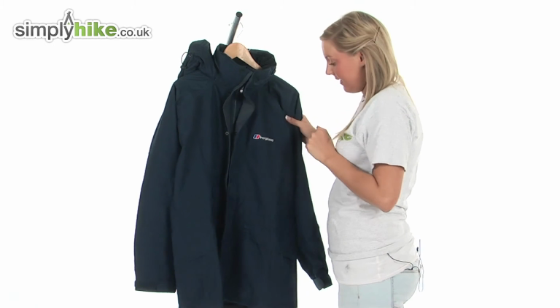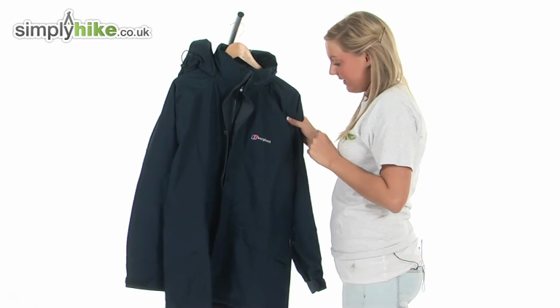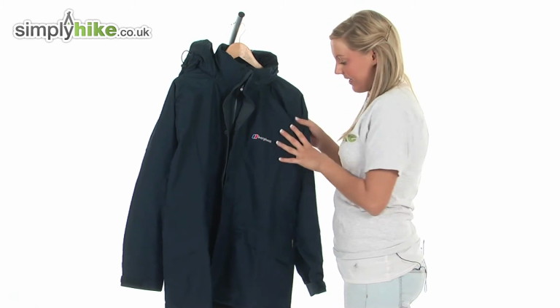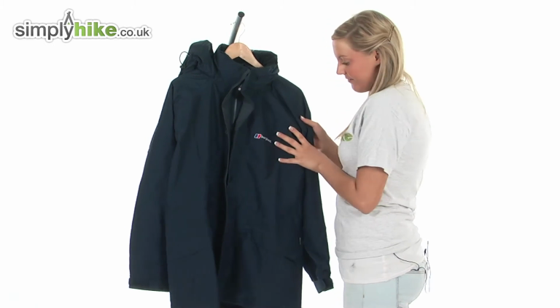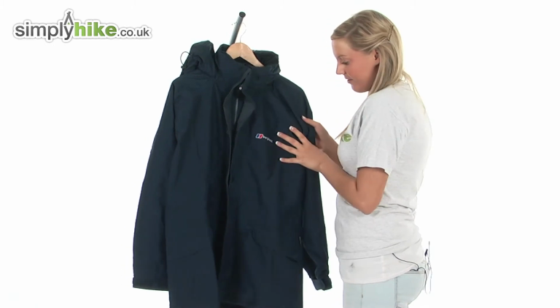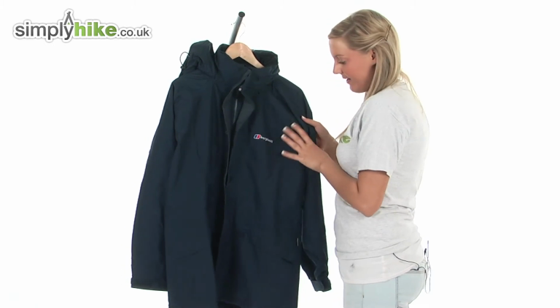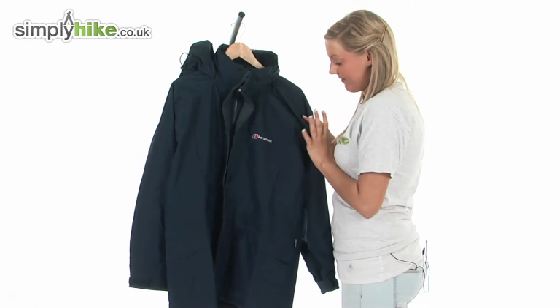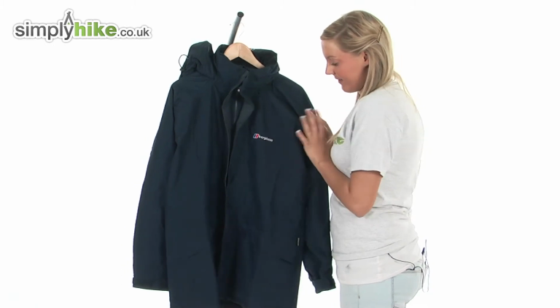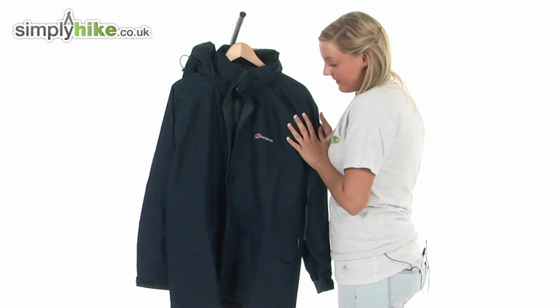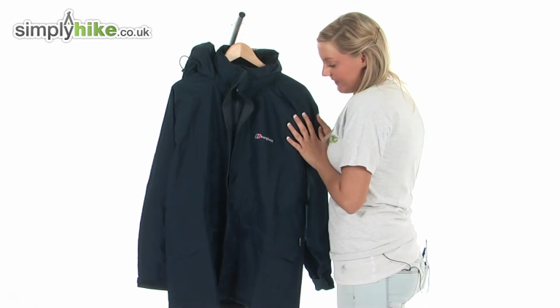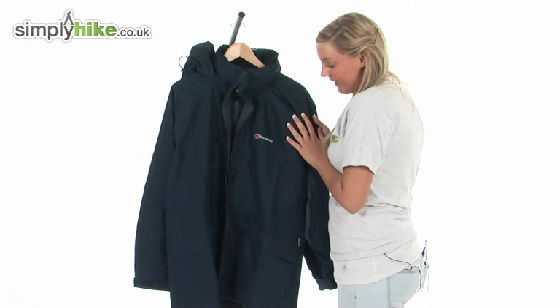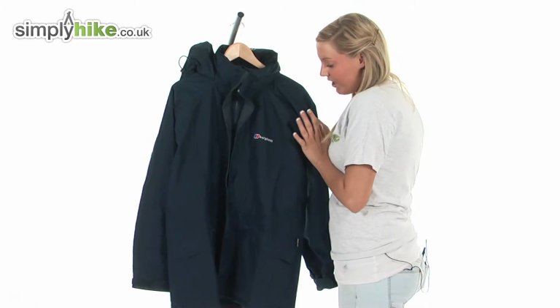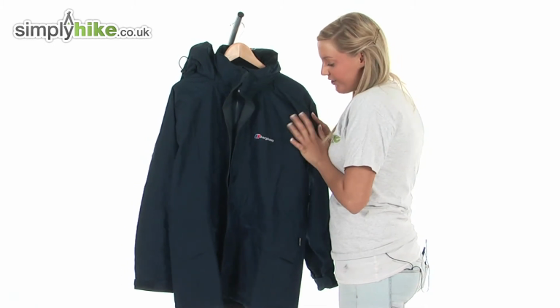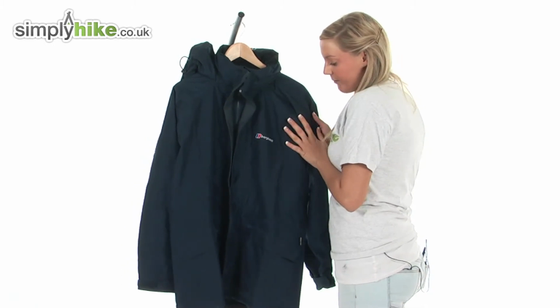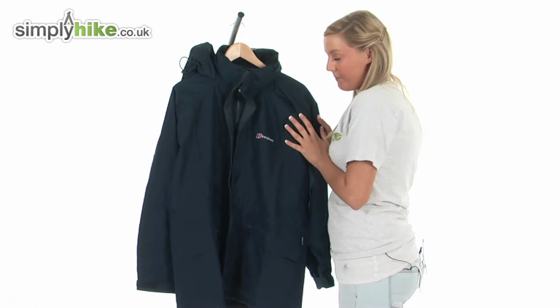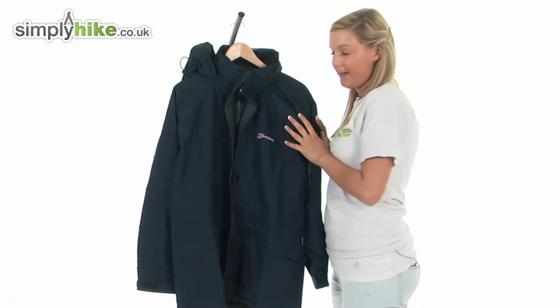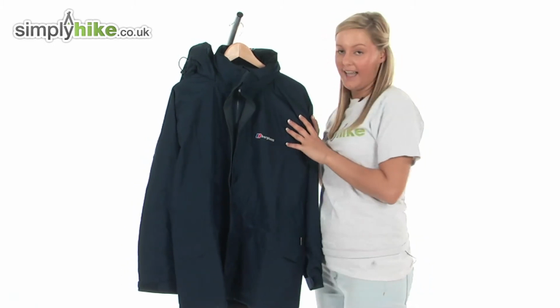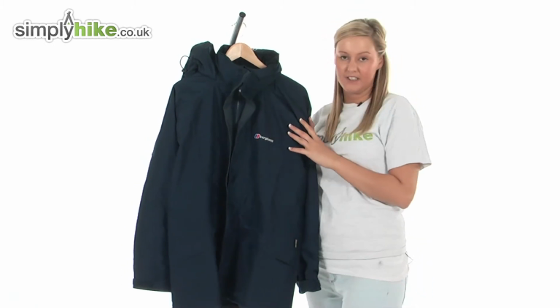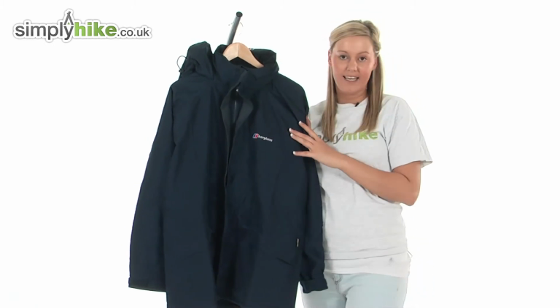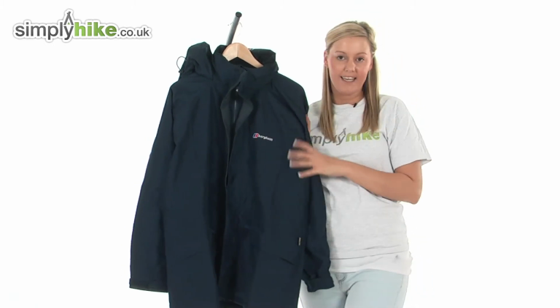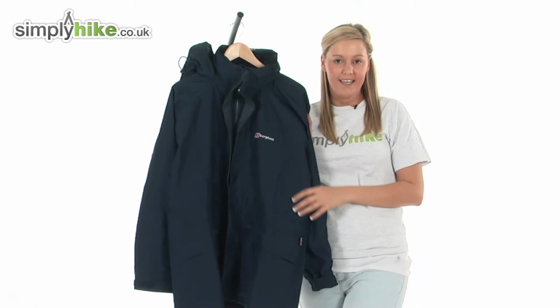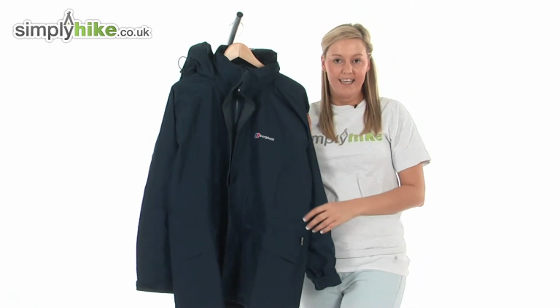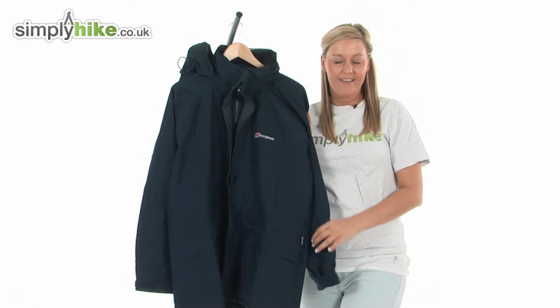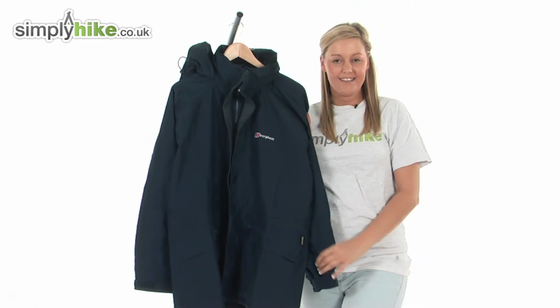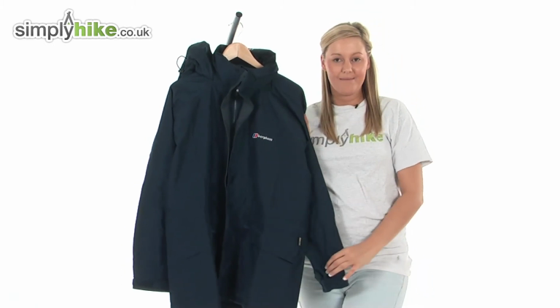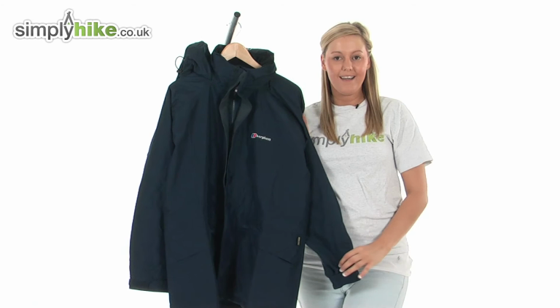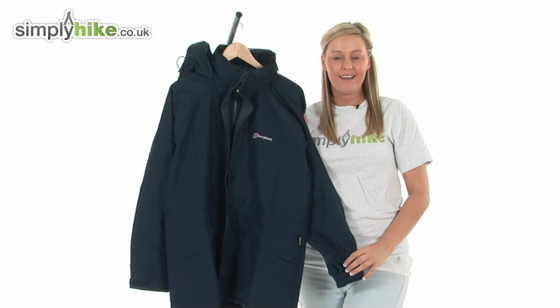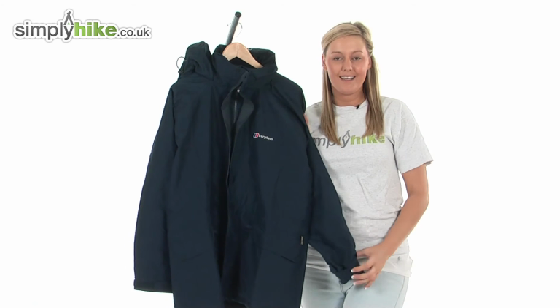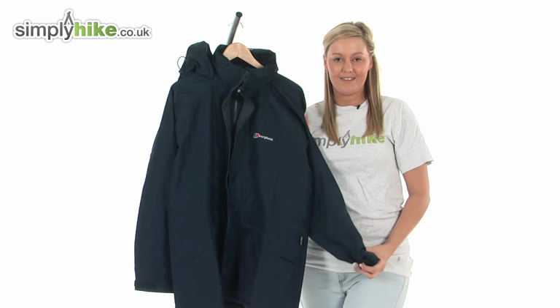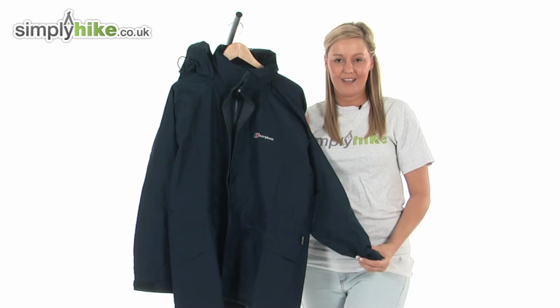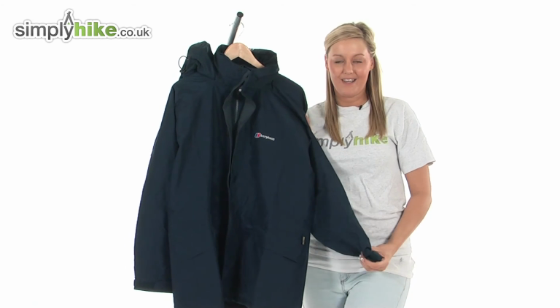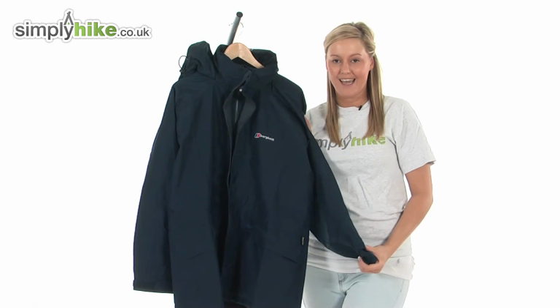So overall we have a fantastic, durable Berghaus jacket here at simplyhike.co.uk.